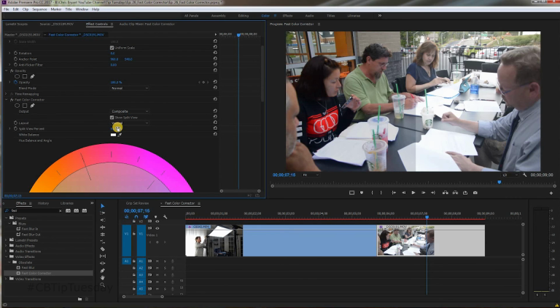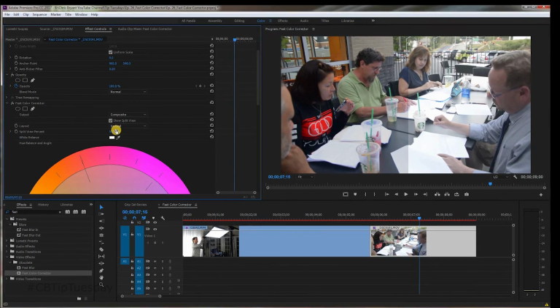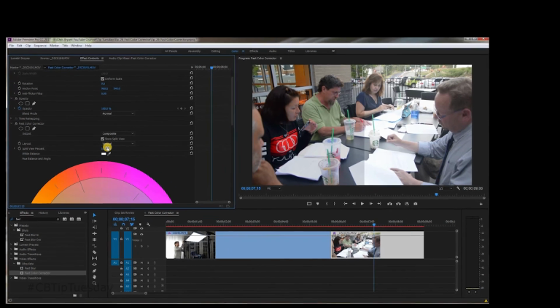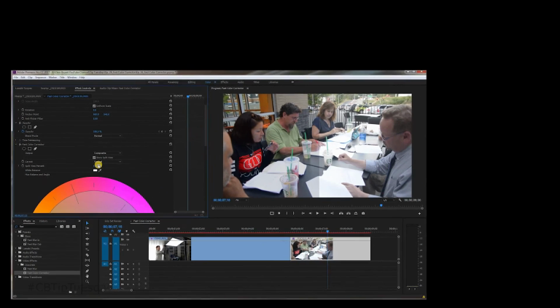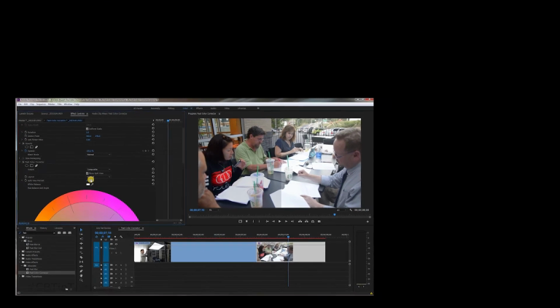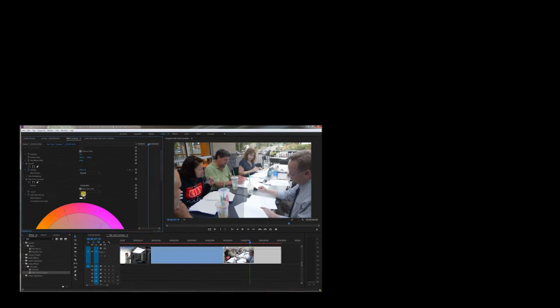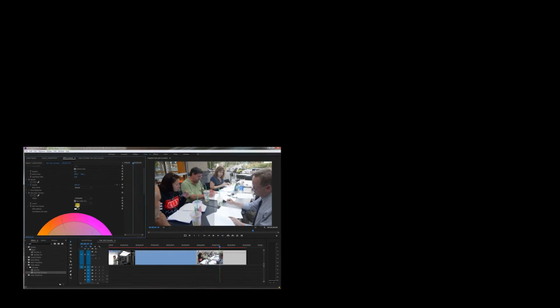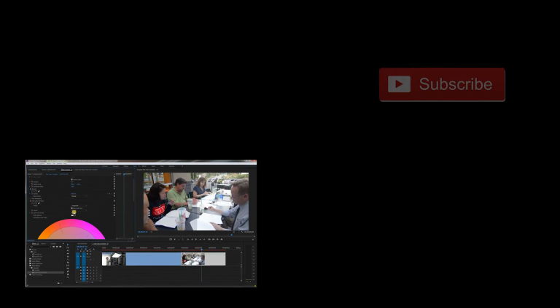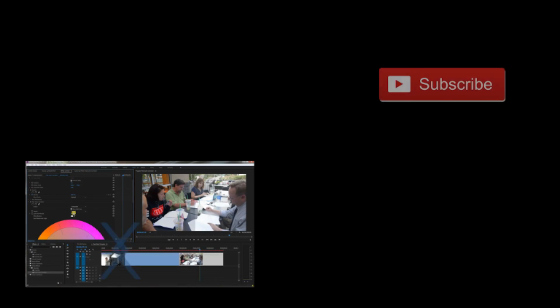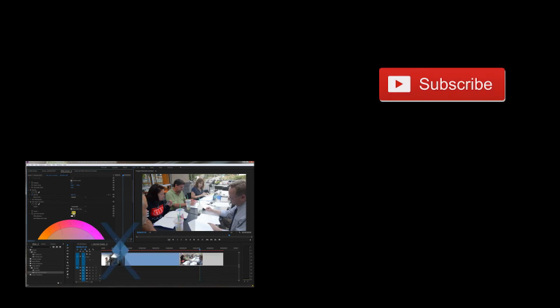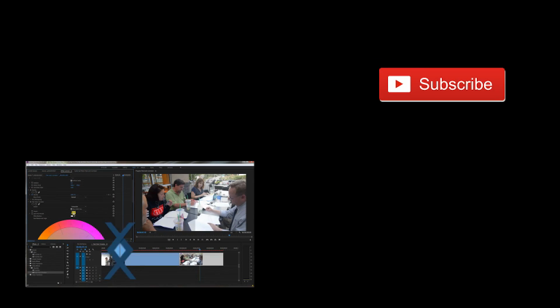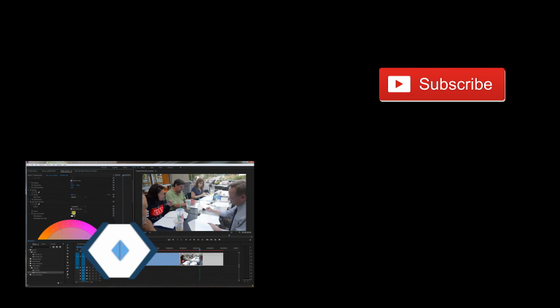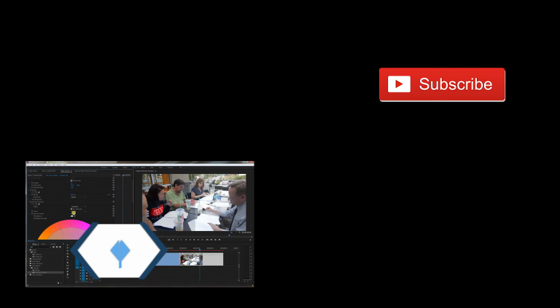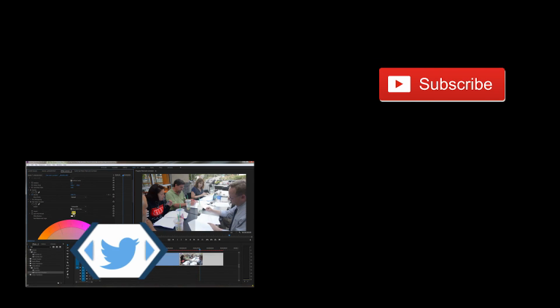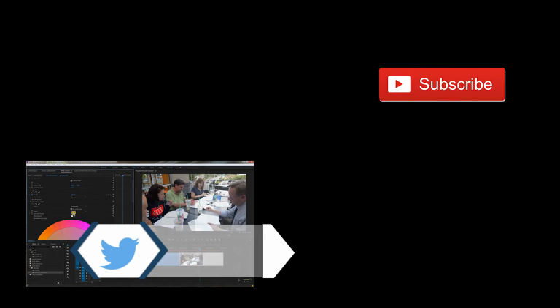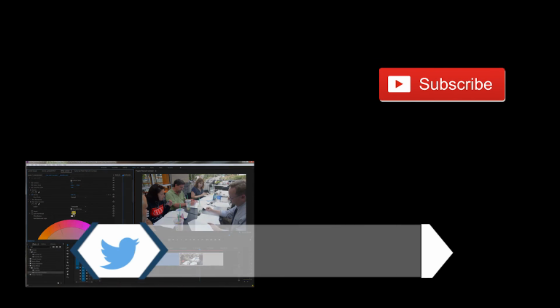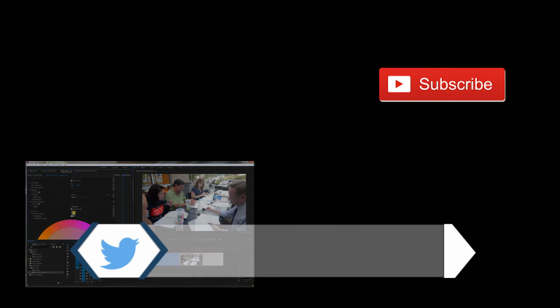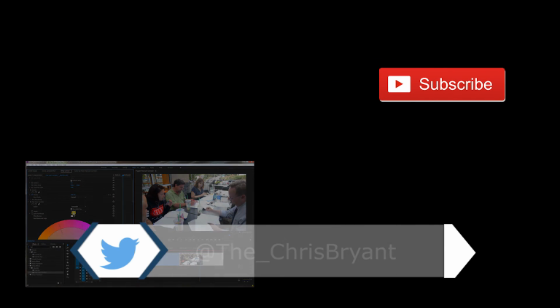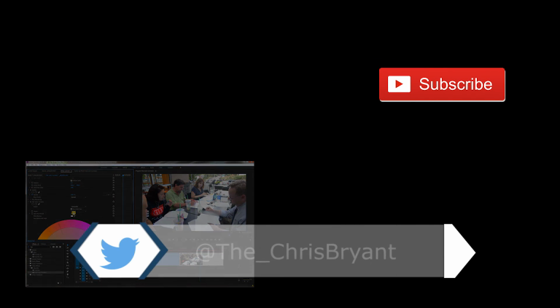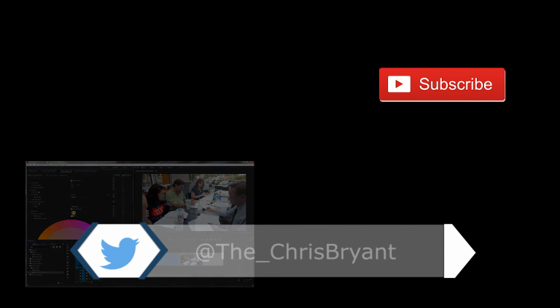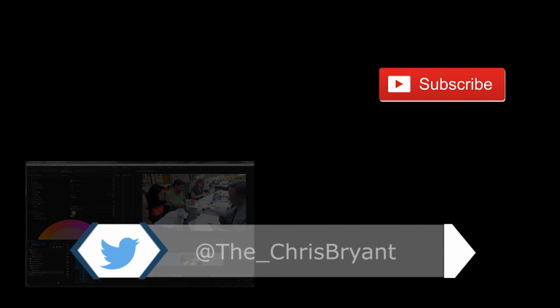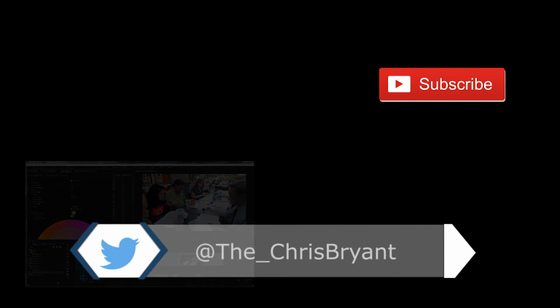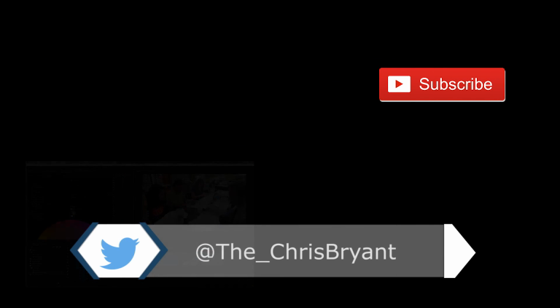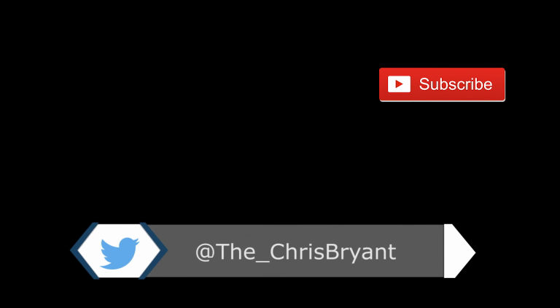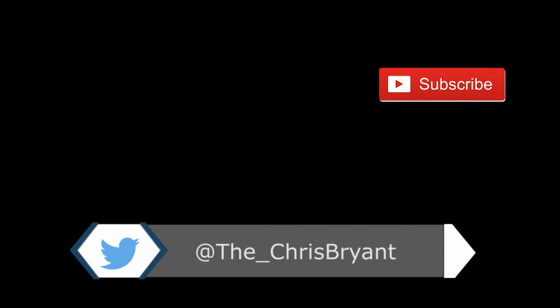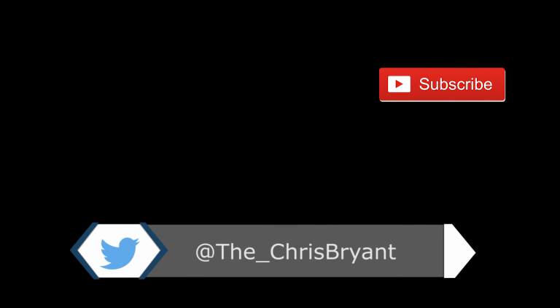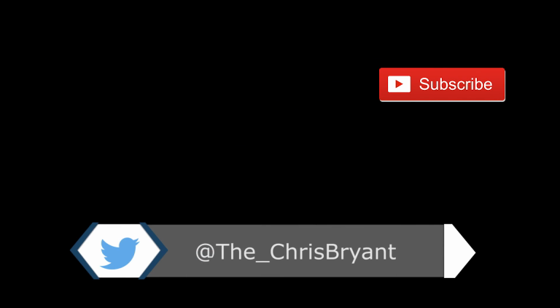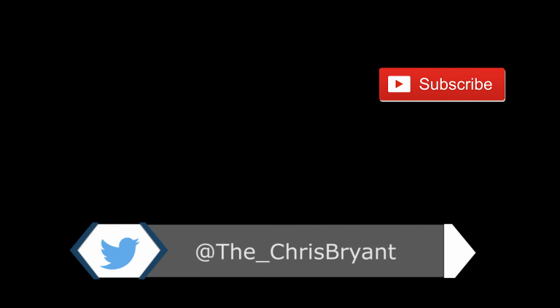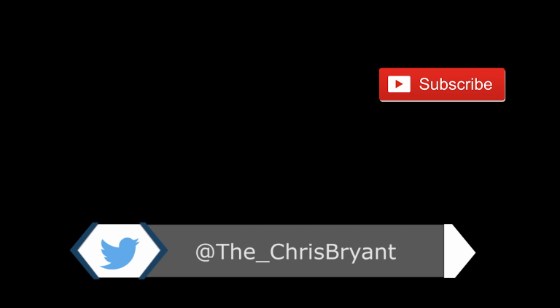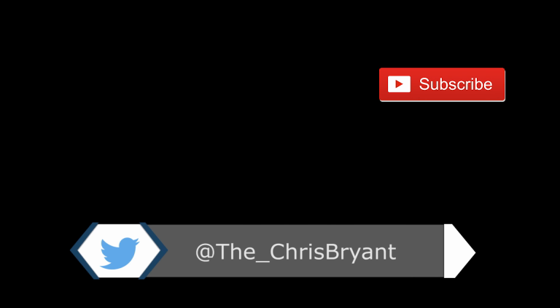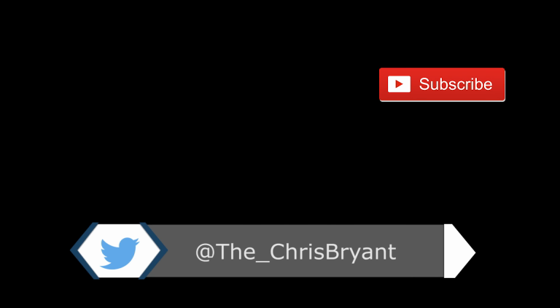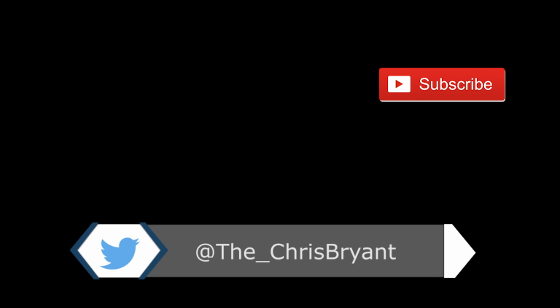I hope that helped. If it did, give it a thumbs up so I know to make more videos just like this. Good luck with your project. Thanks.